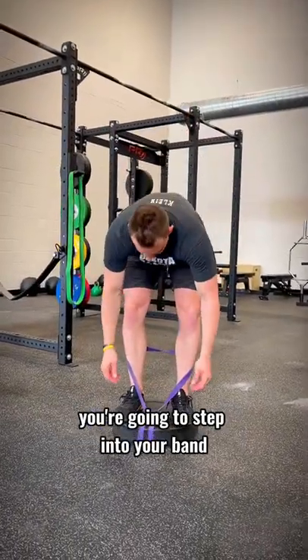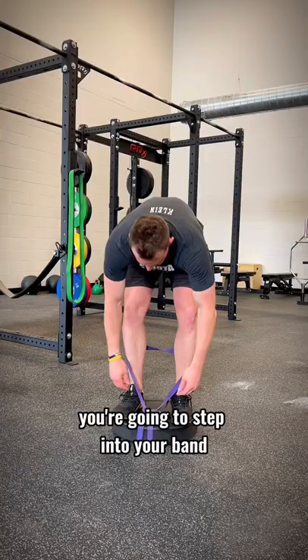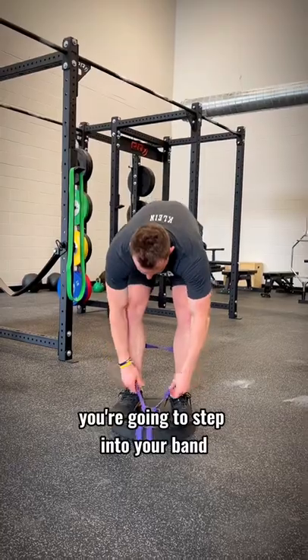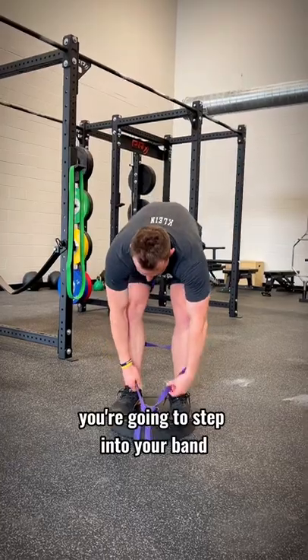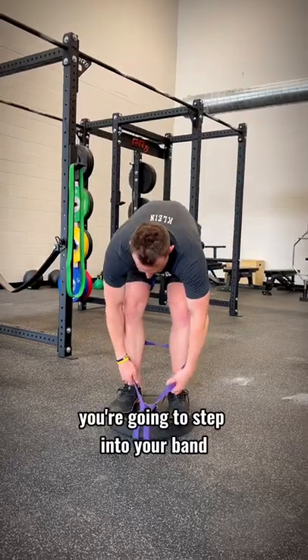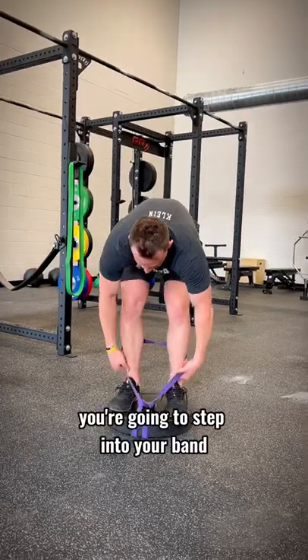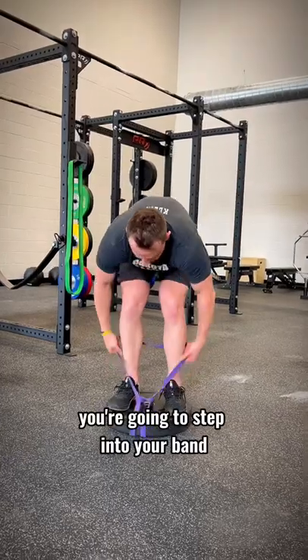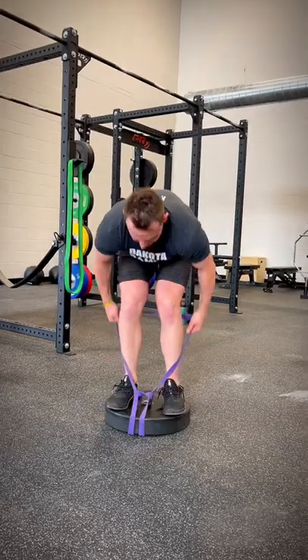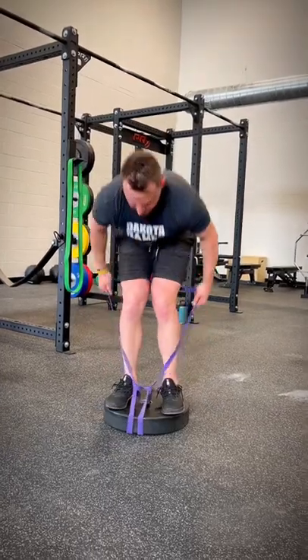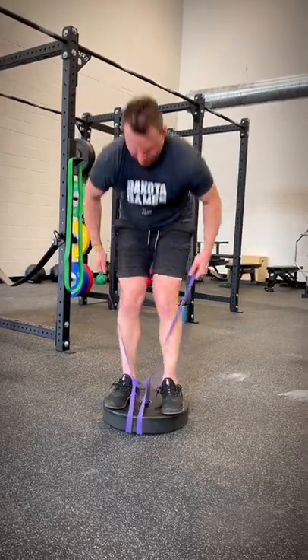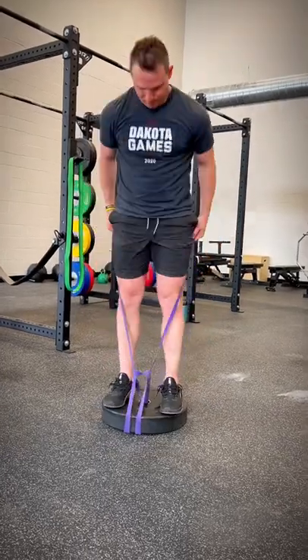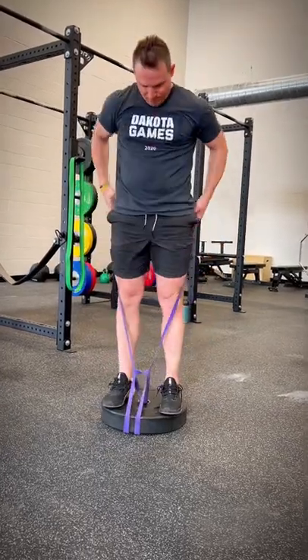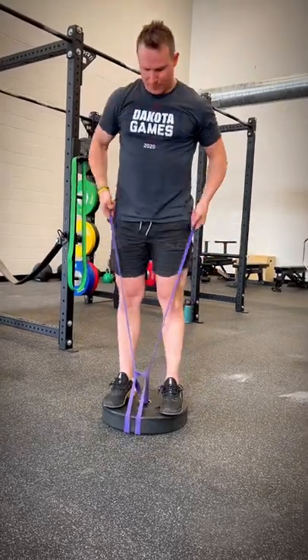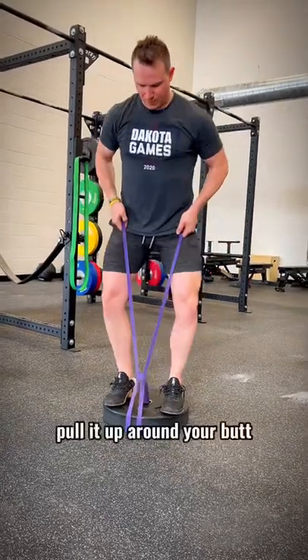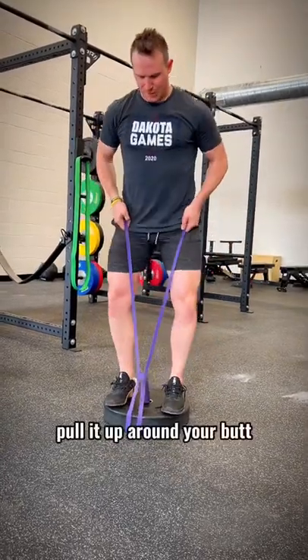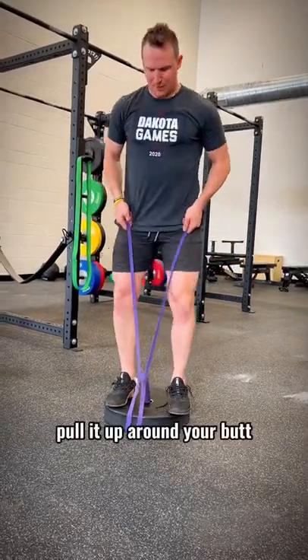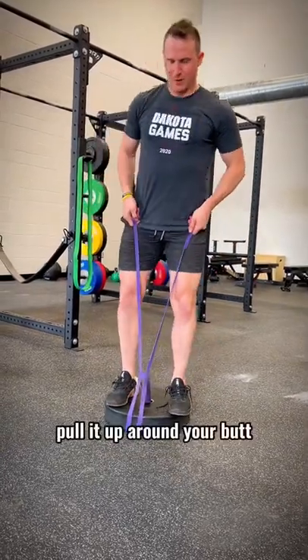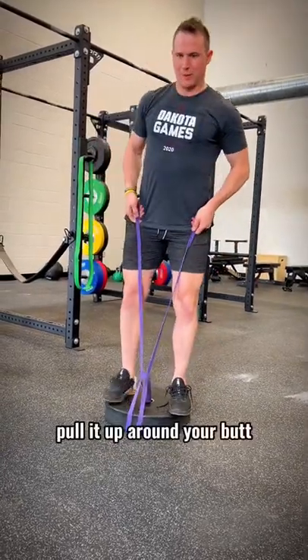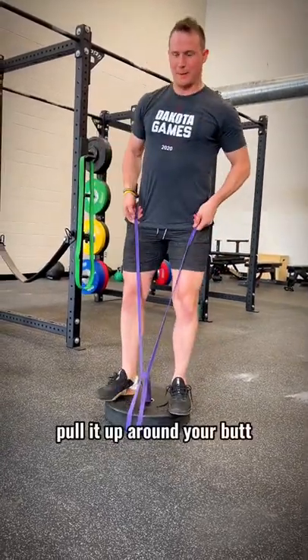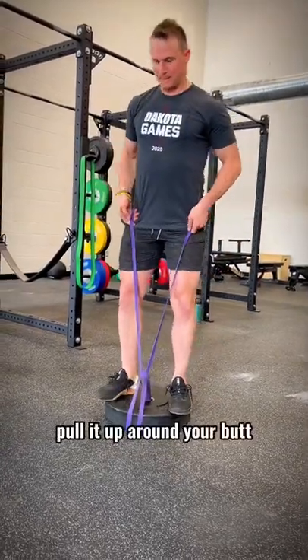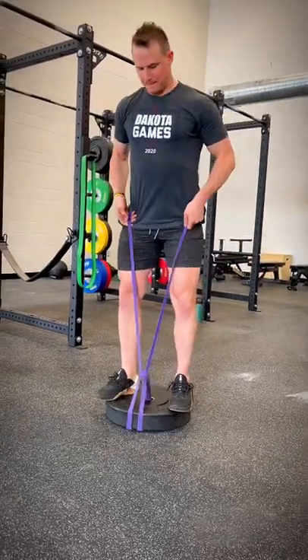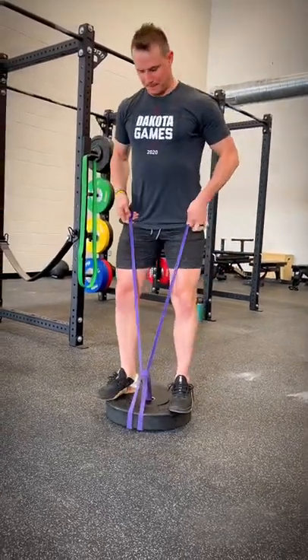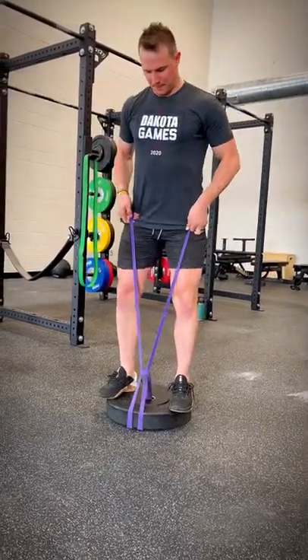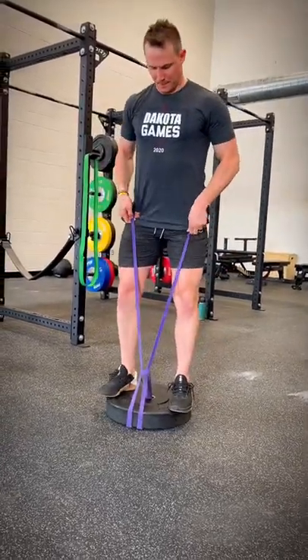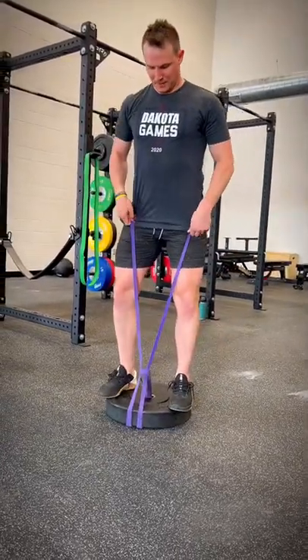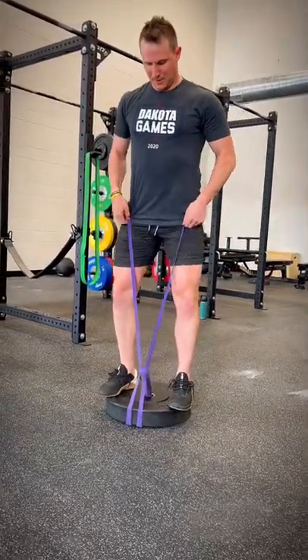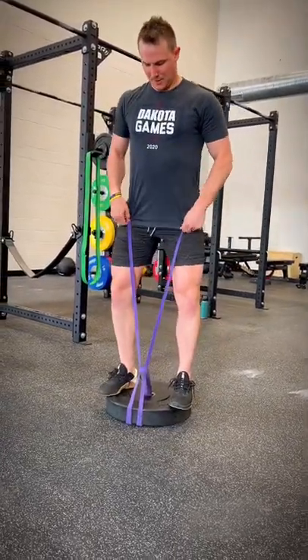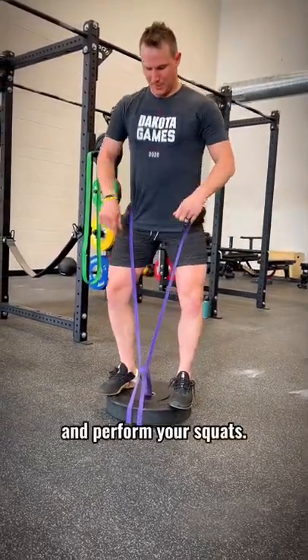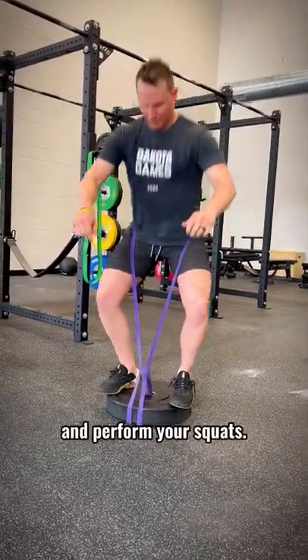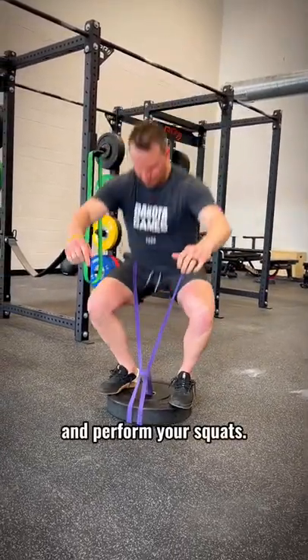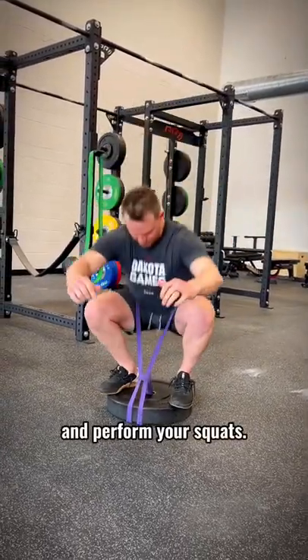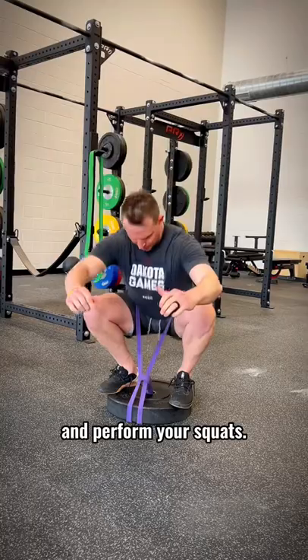you're going to step in your band, pull it up around your butt, and perform your squats.